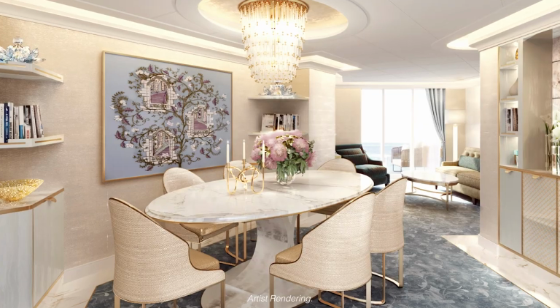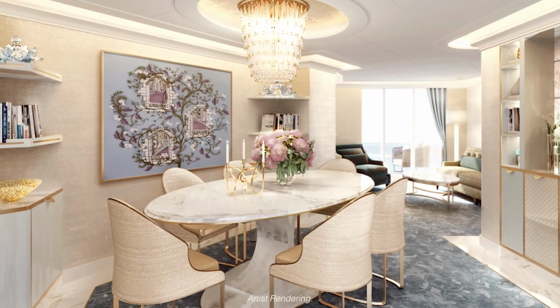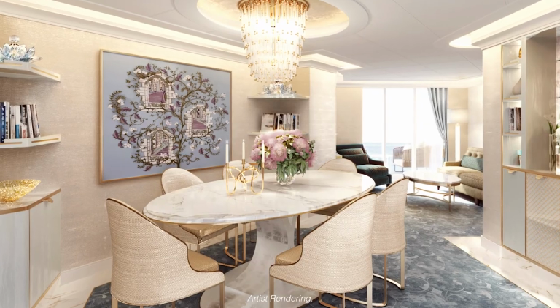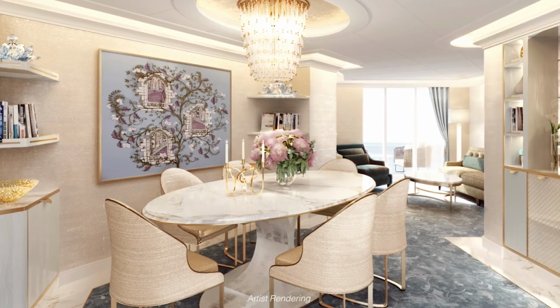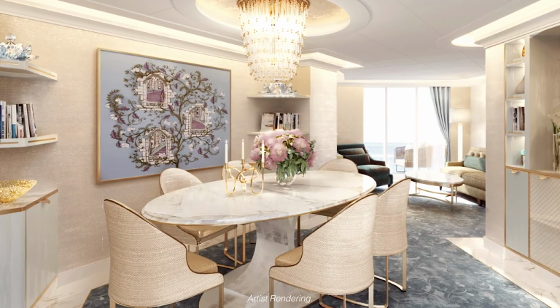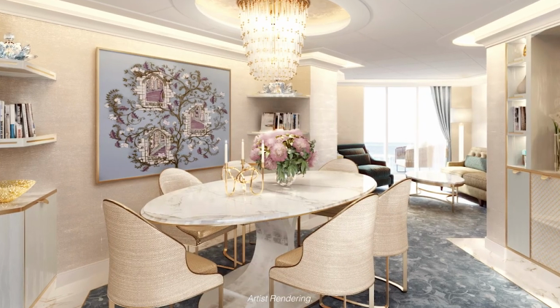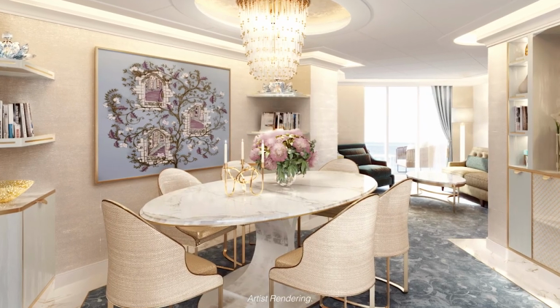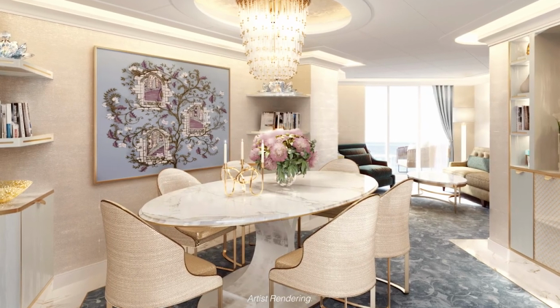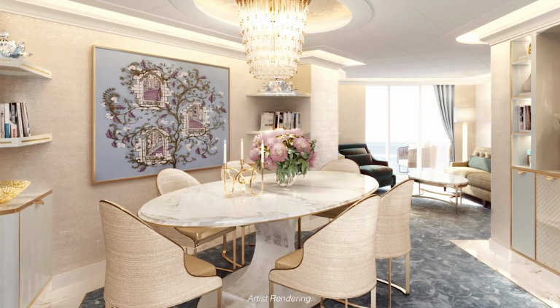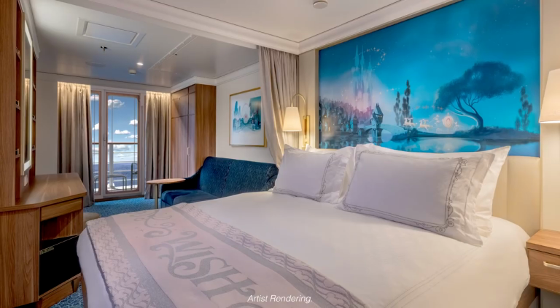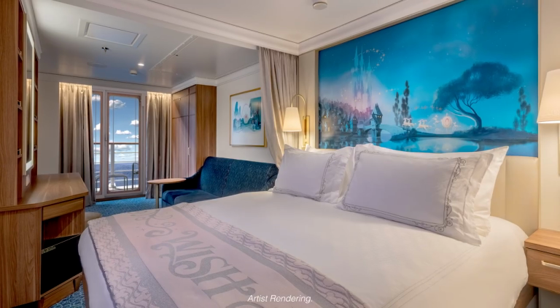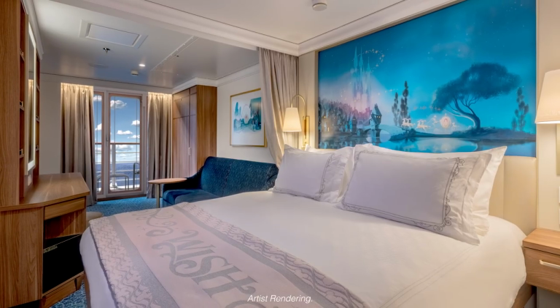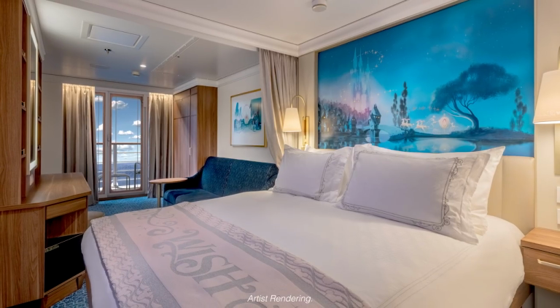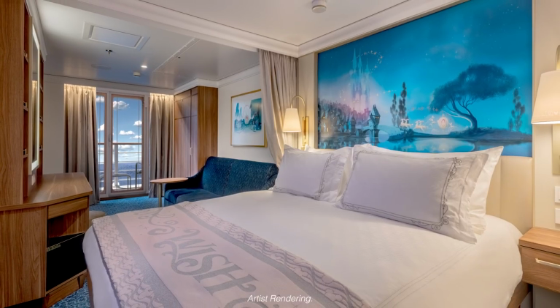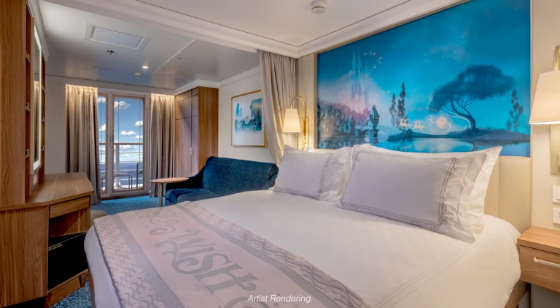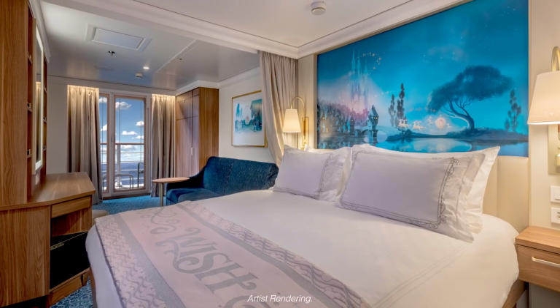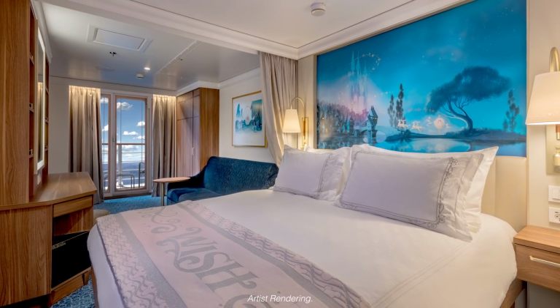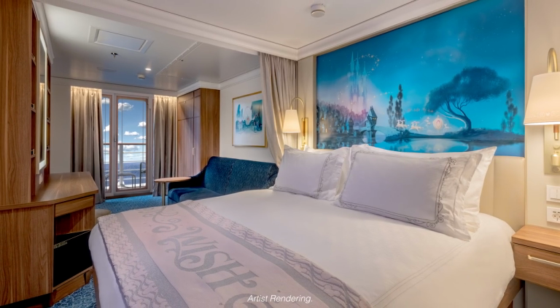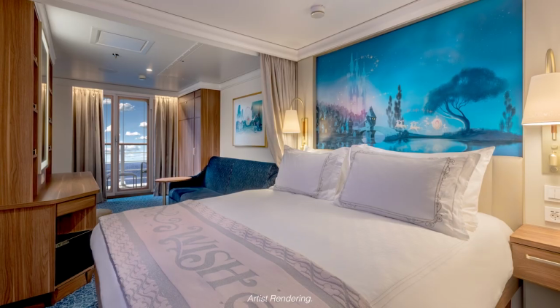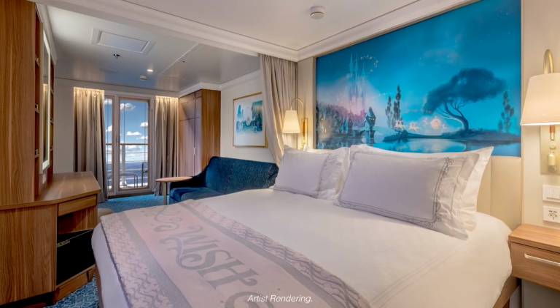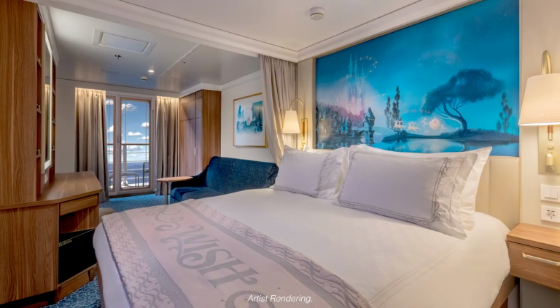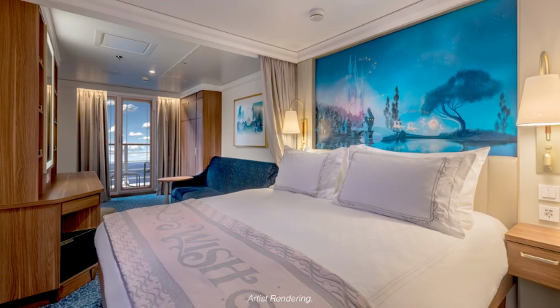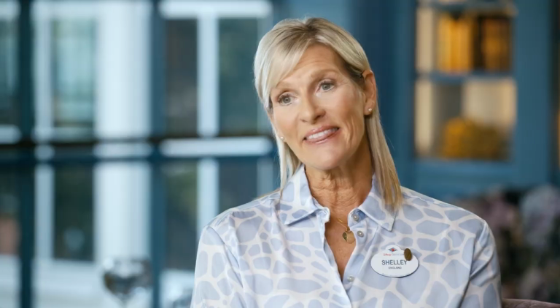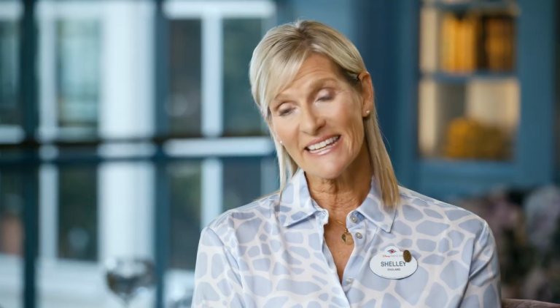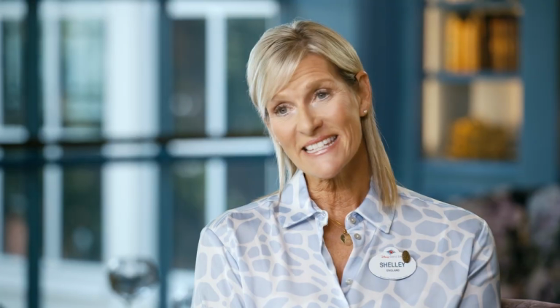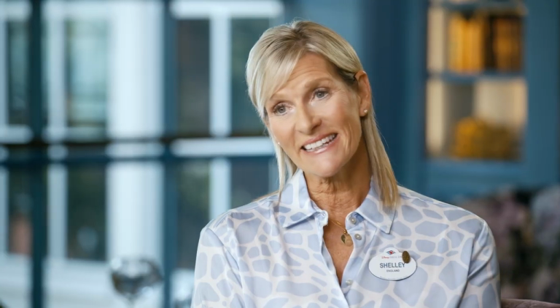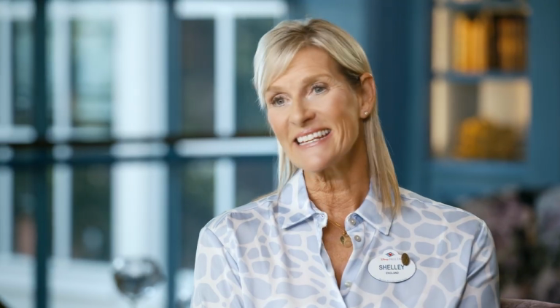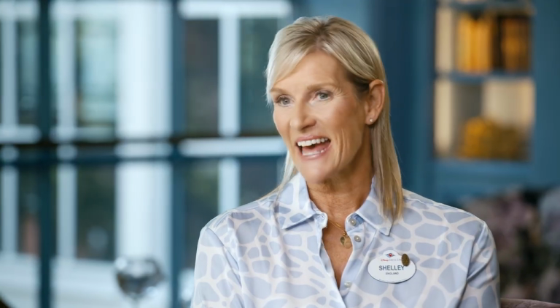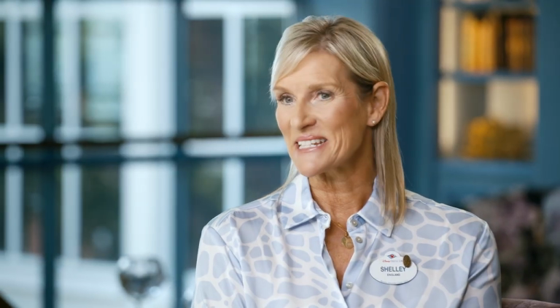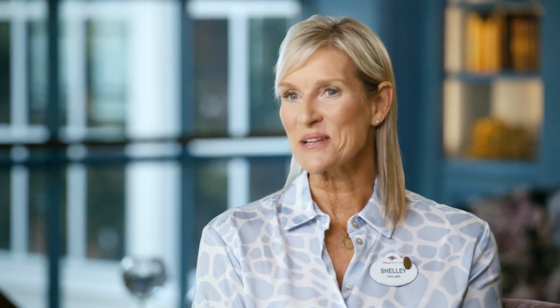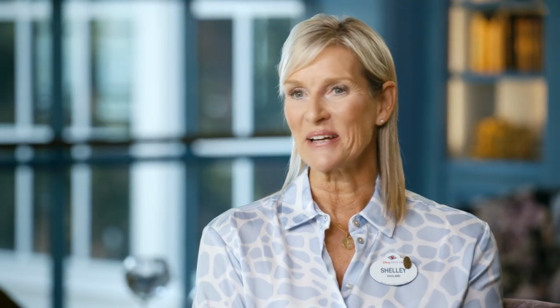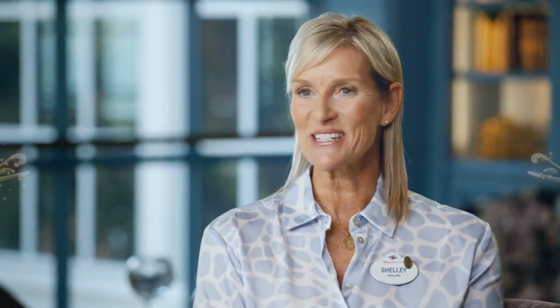We want the staterooms to feel like a home away from home. And this is our Disney Wish.